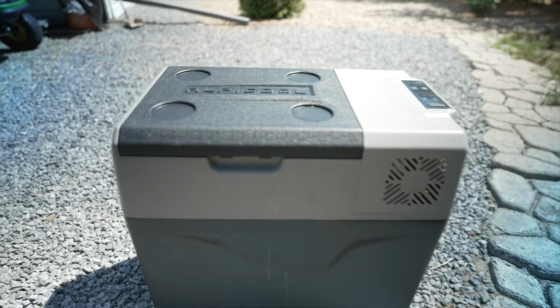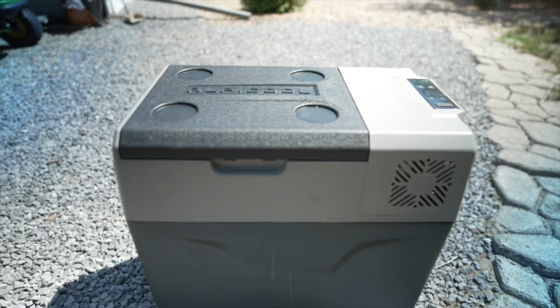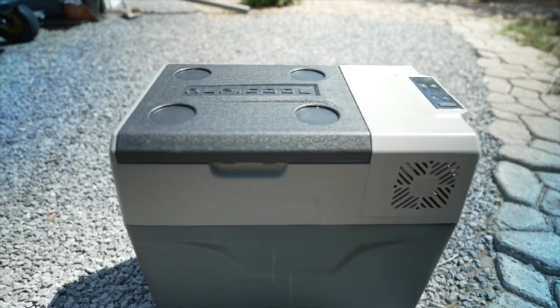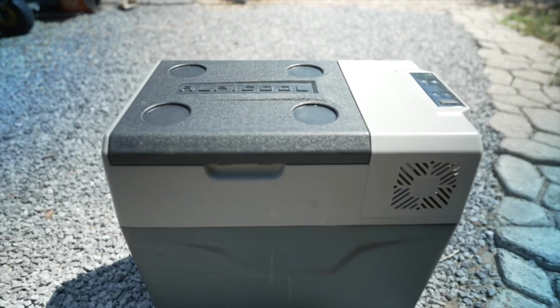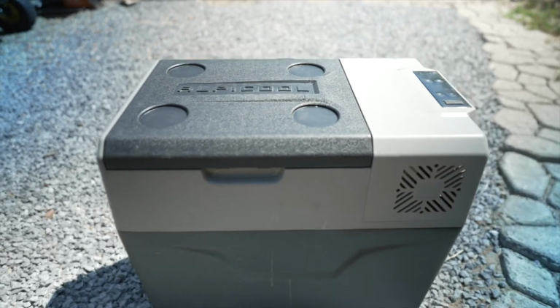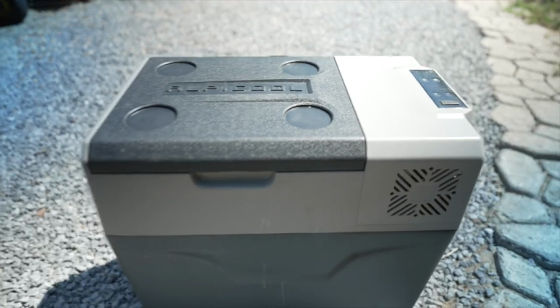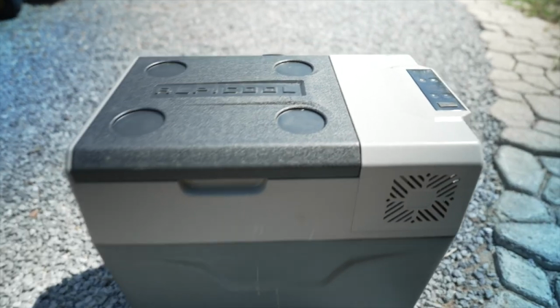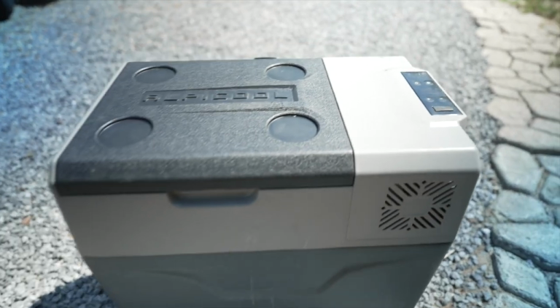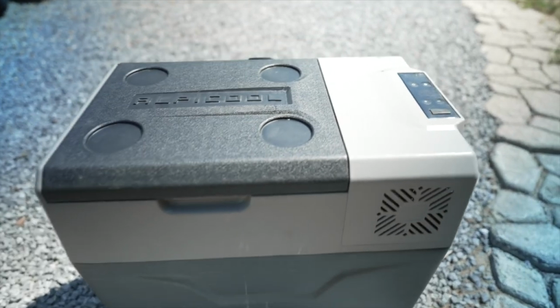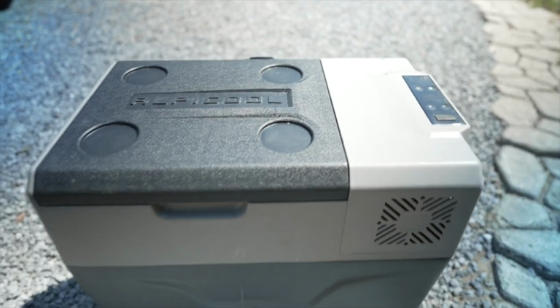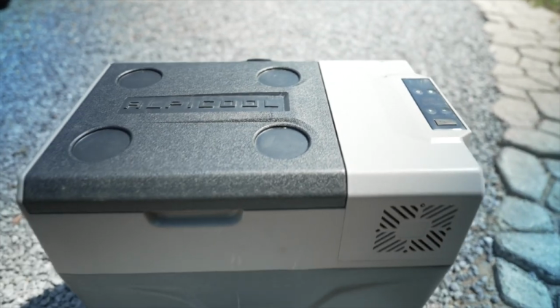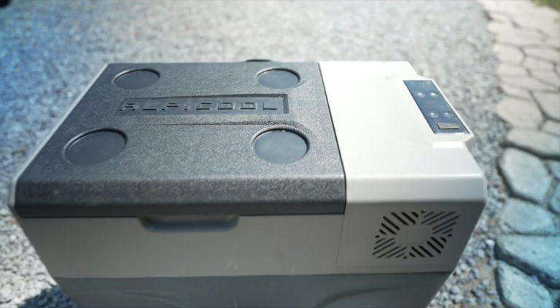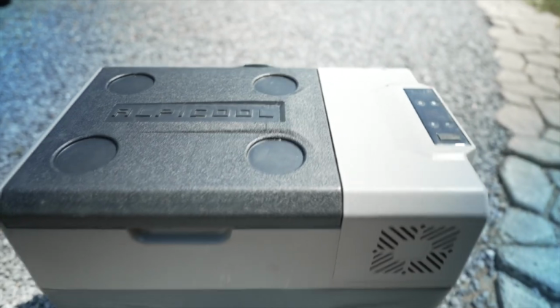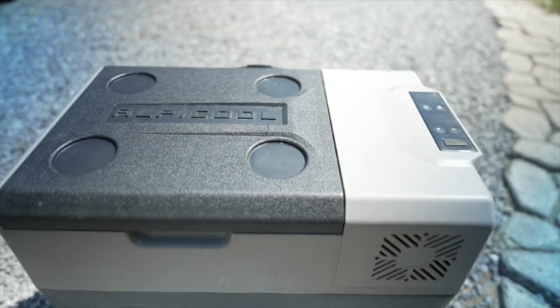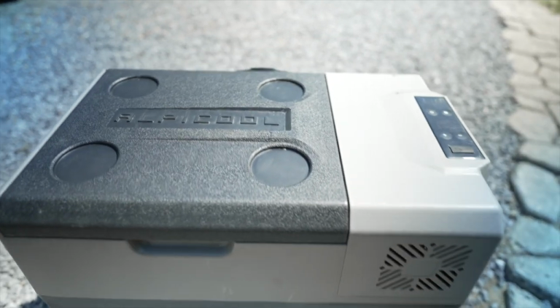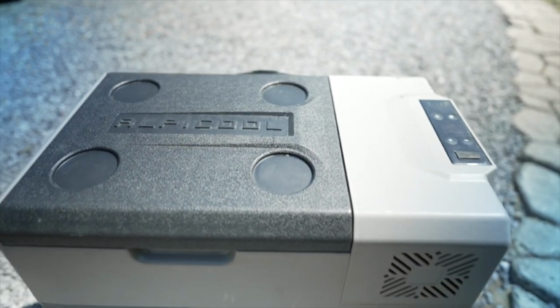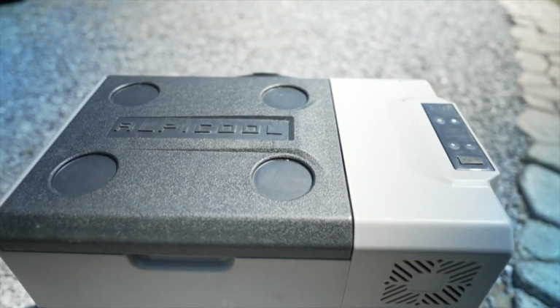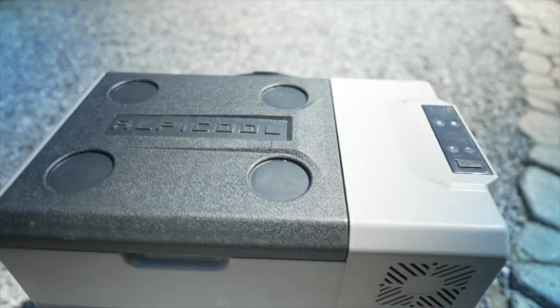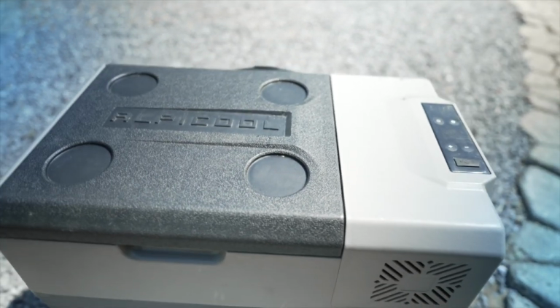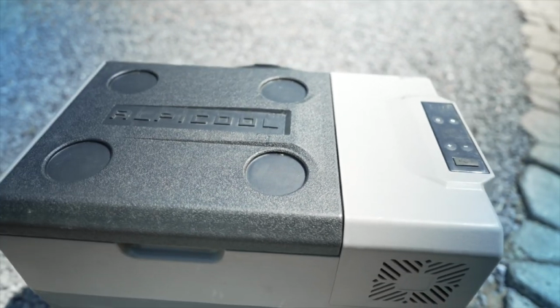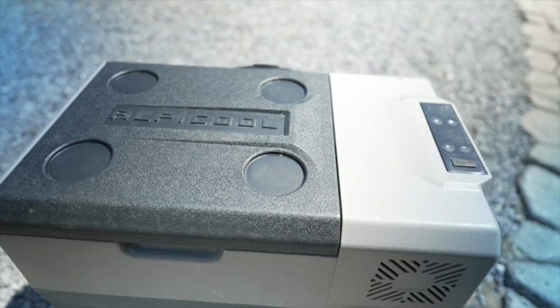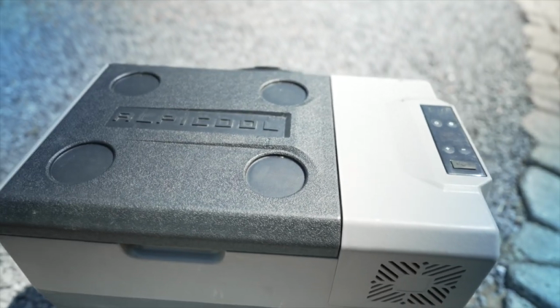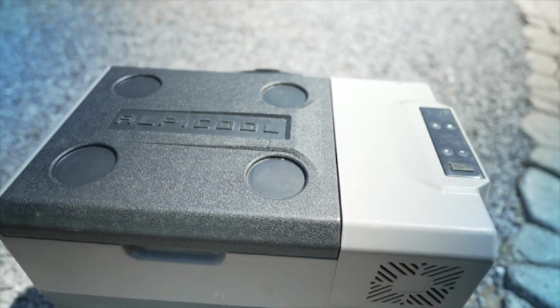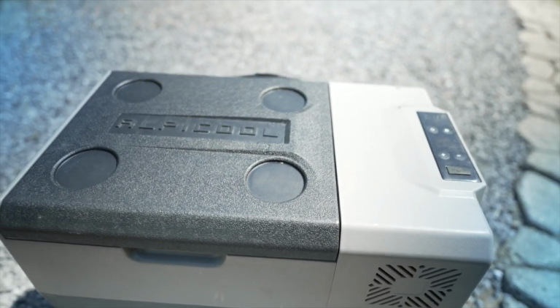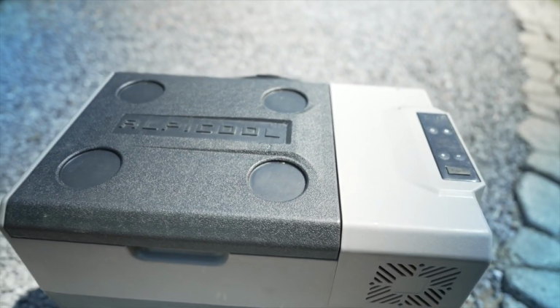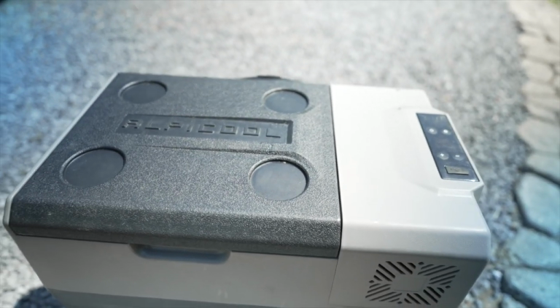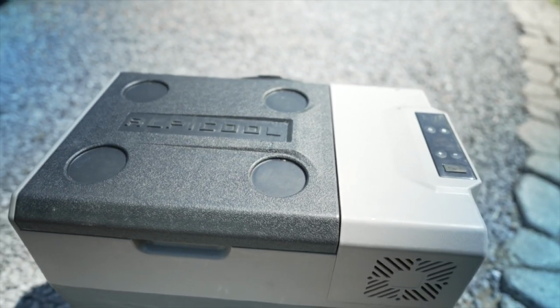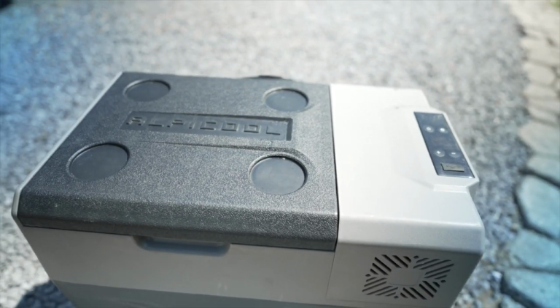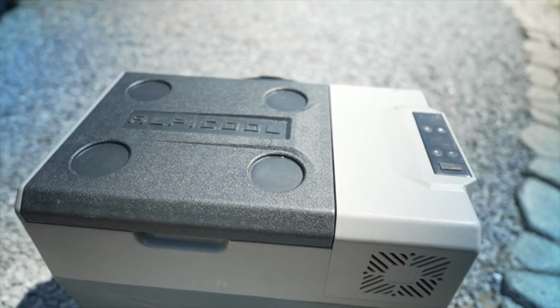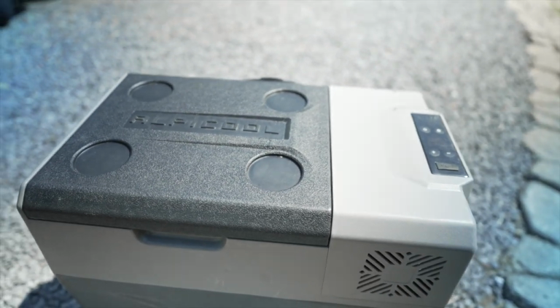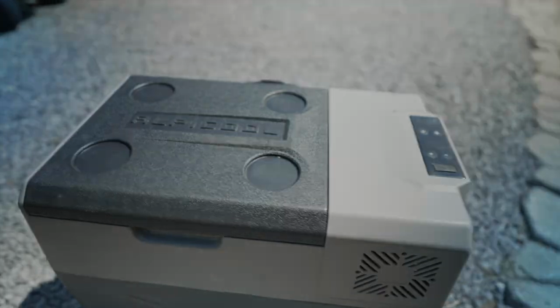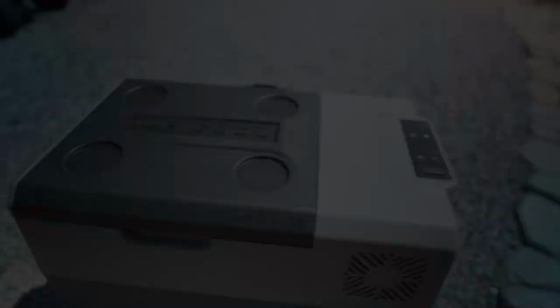Welcome to the Emporium Outdoors. My name is Michael and this is my two-year review of the Alpicool 50.